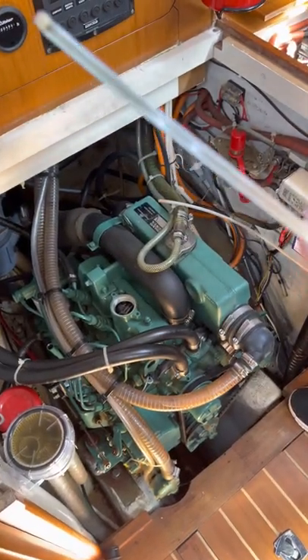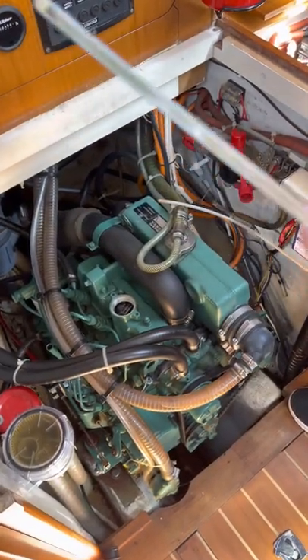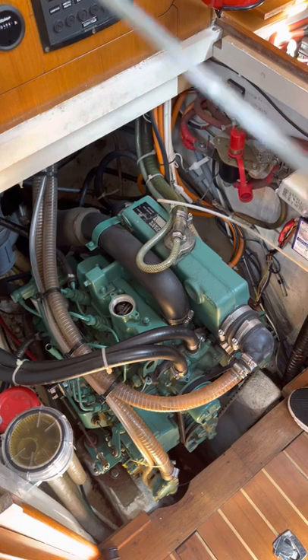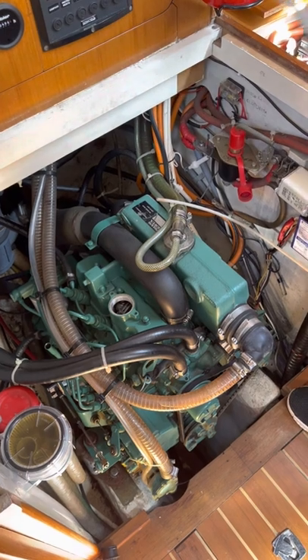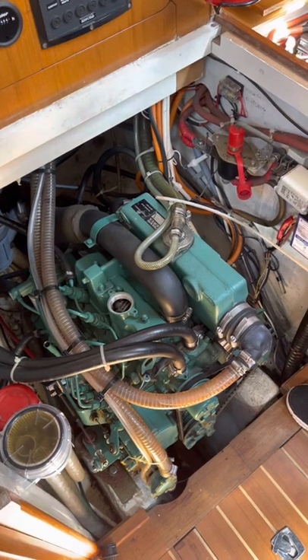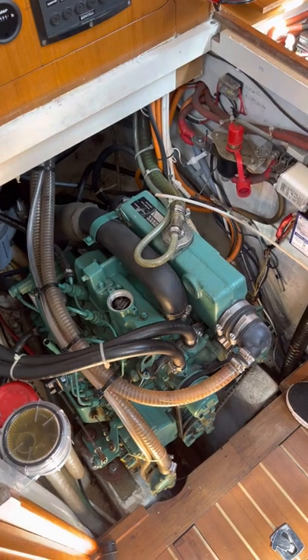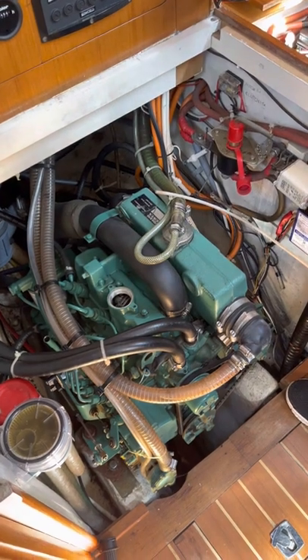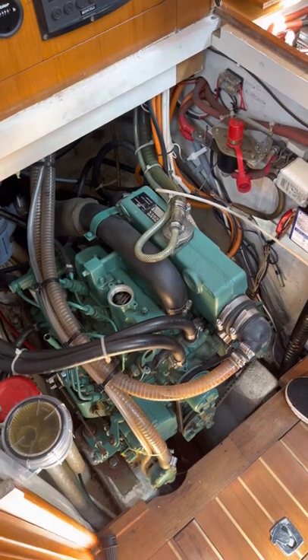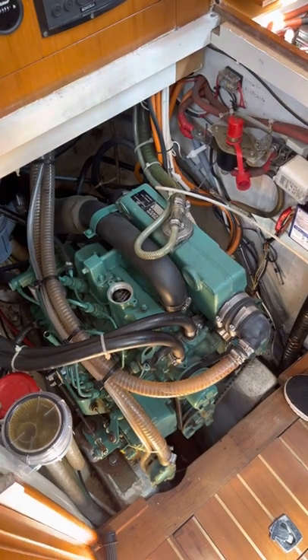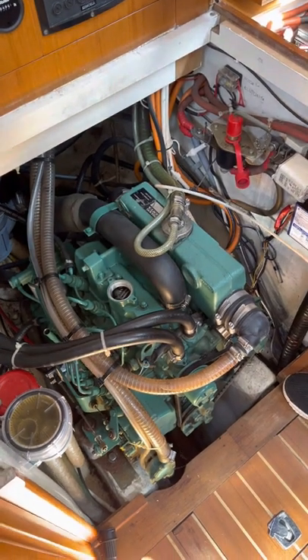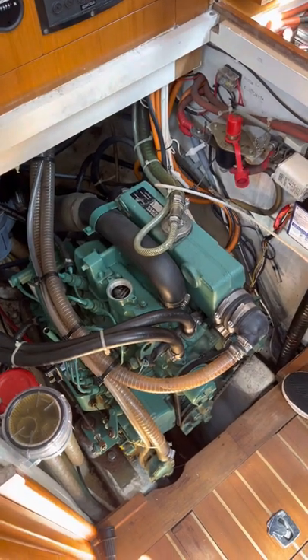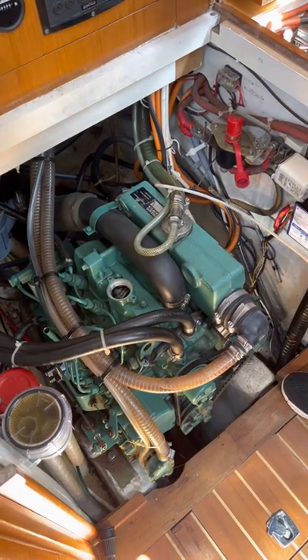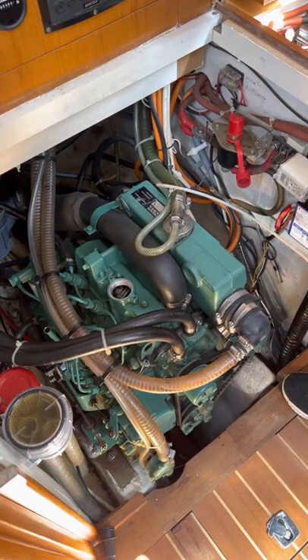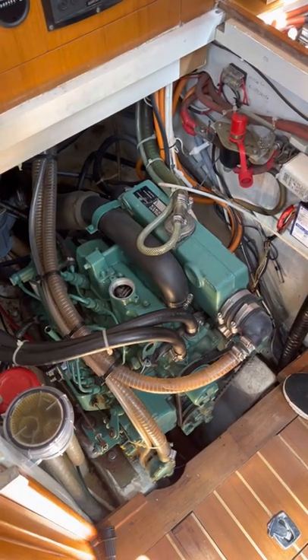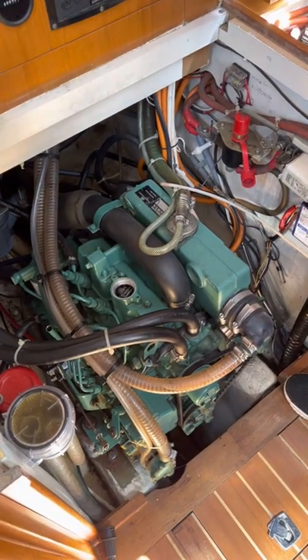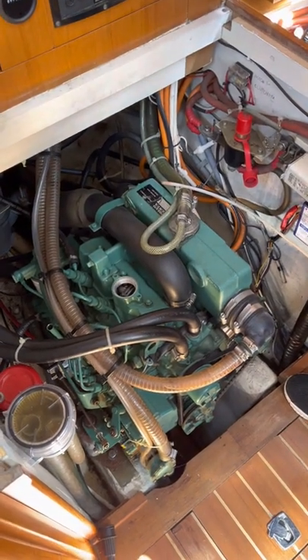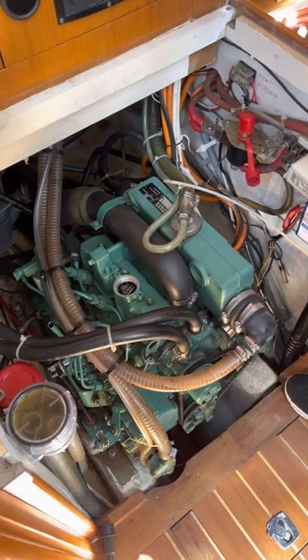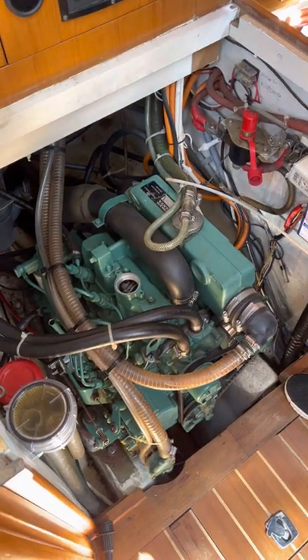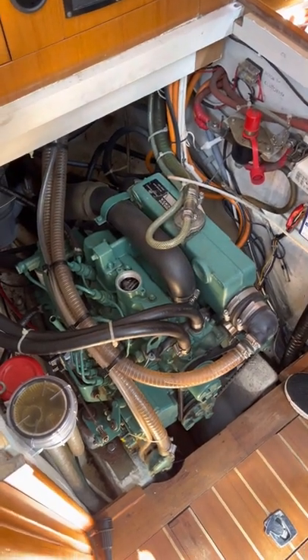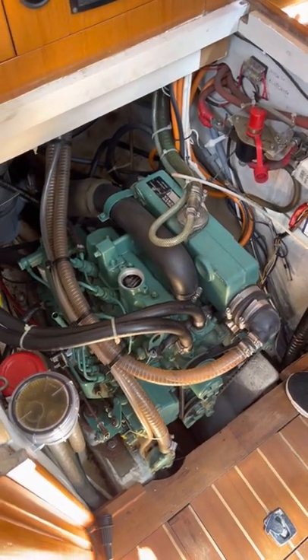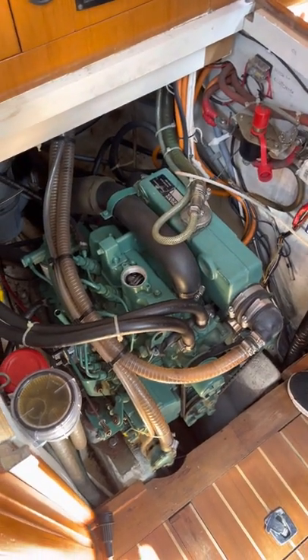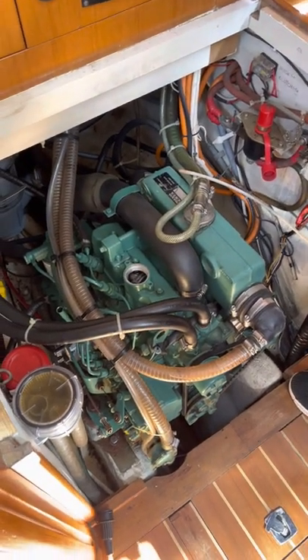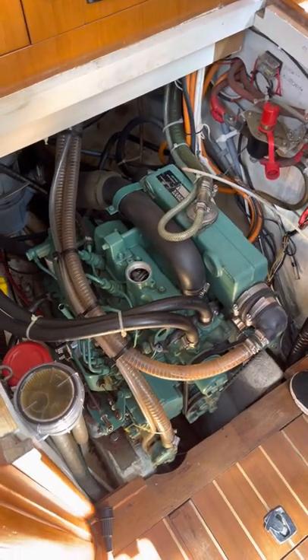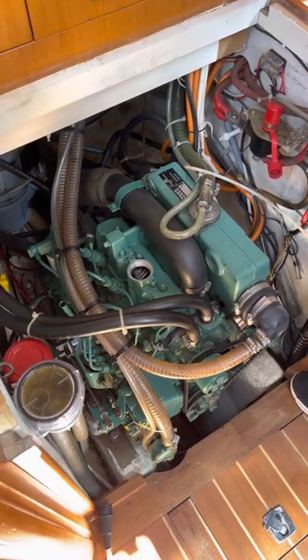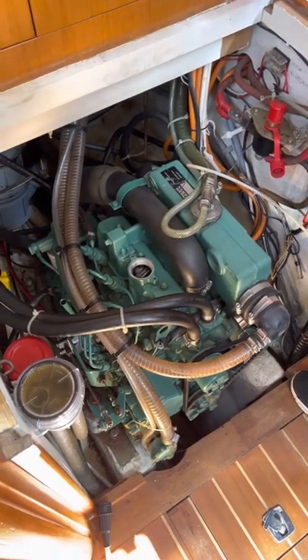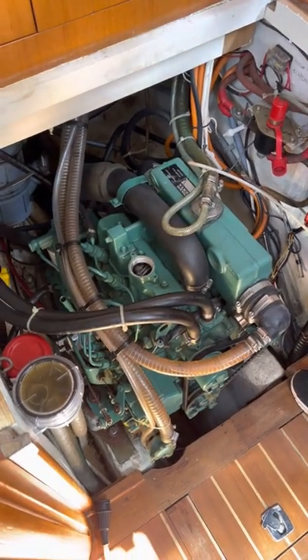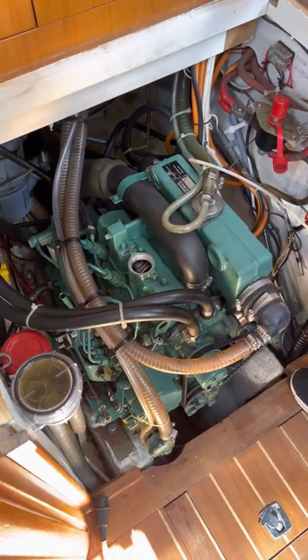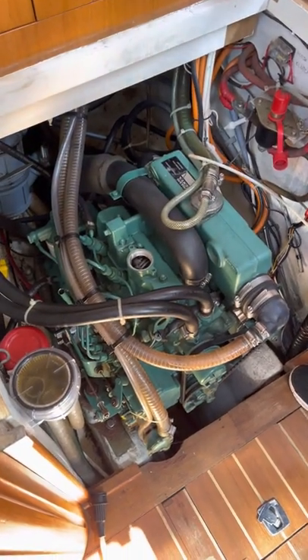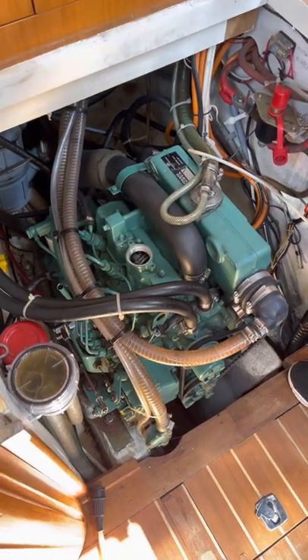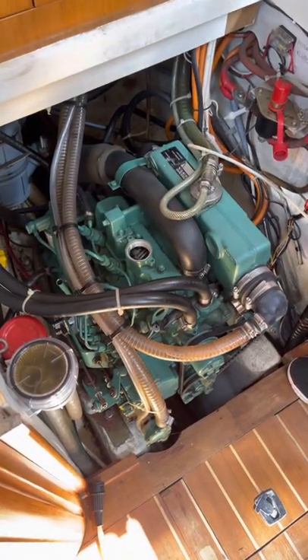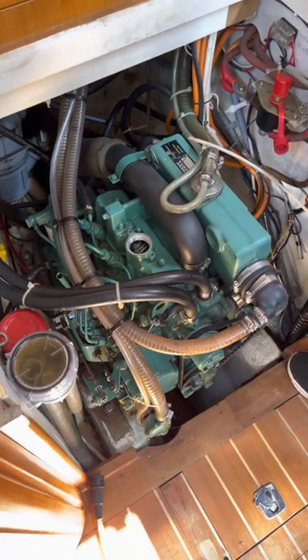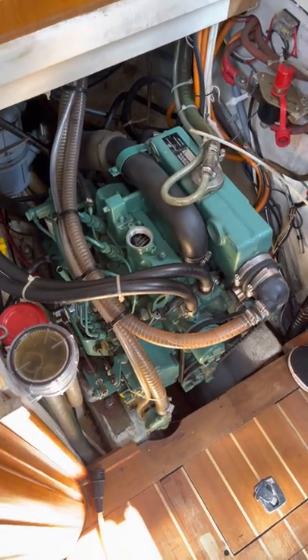It looks like new. Do you think it needs changing? Yes, it does — even though it's a year old, it still needs changing.